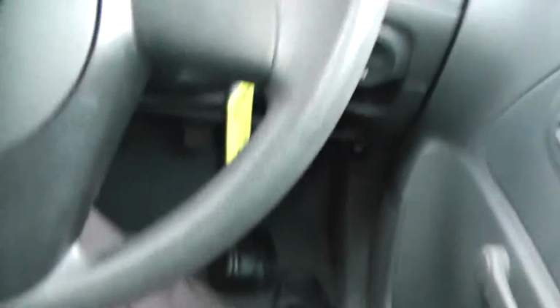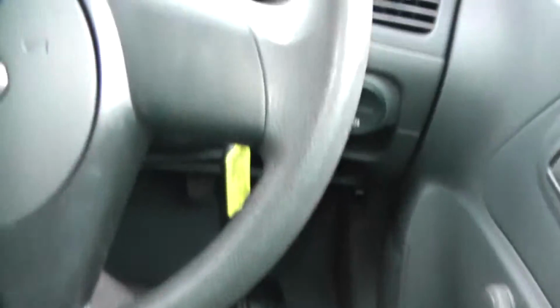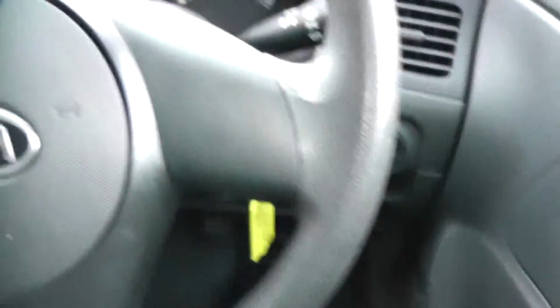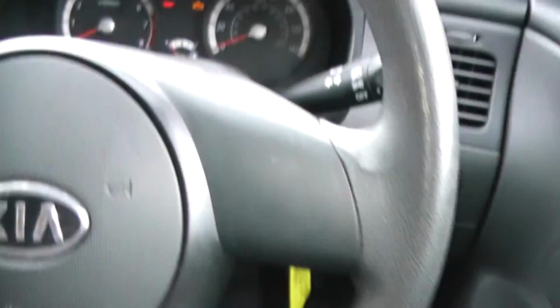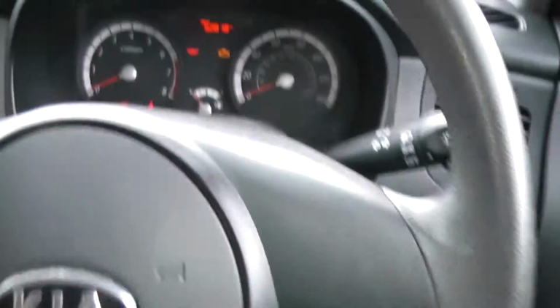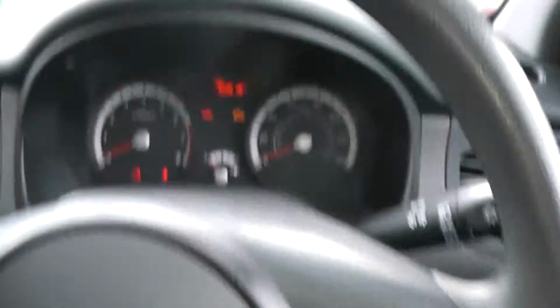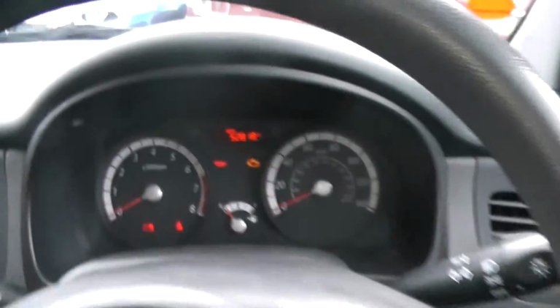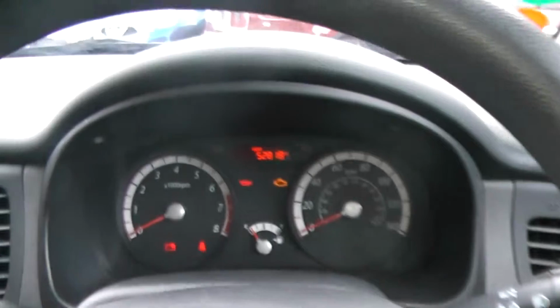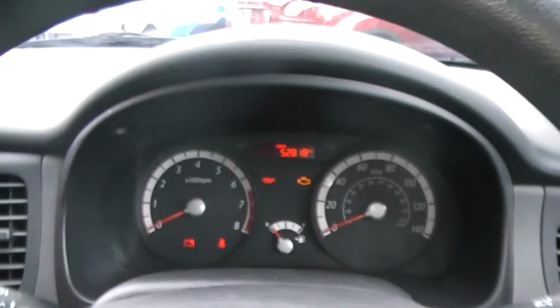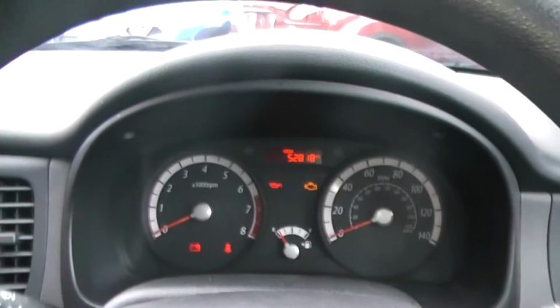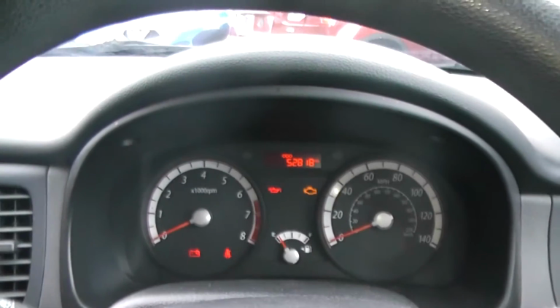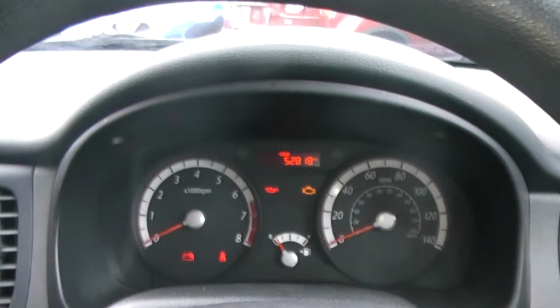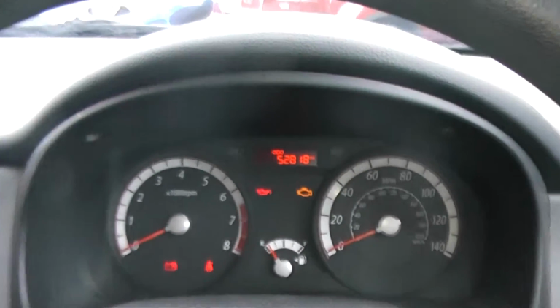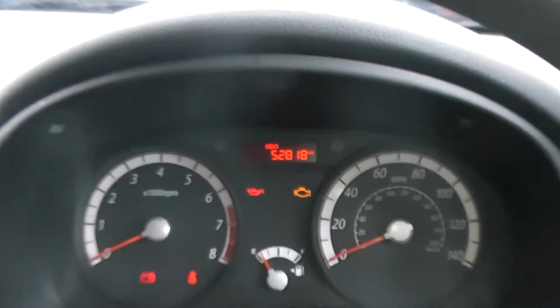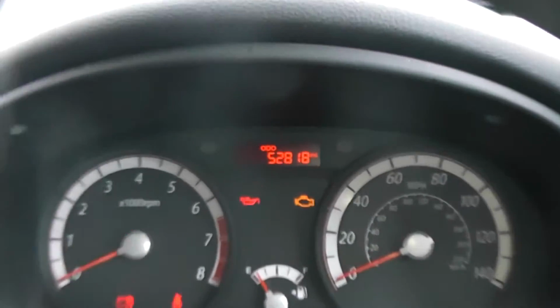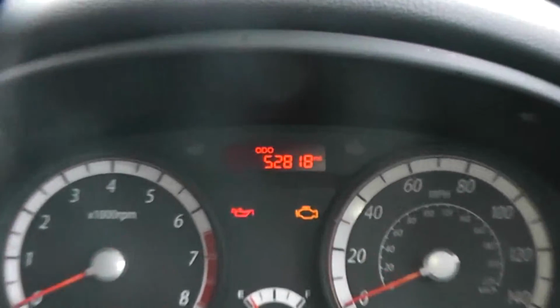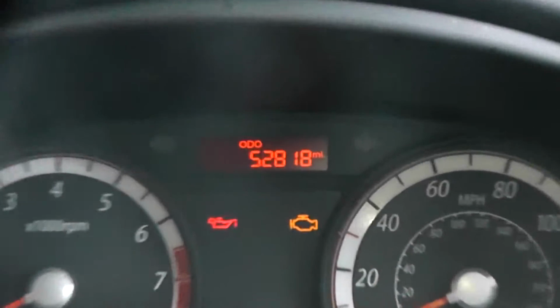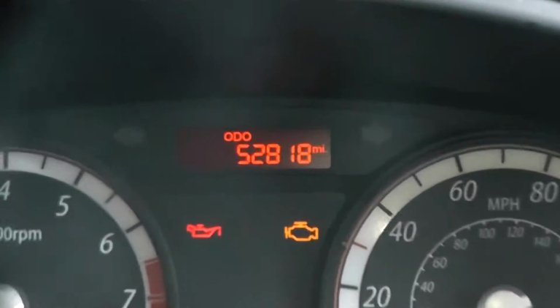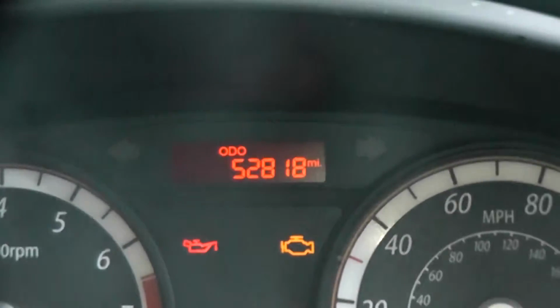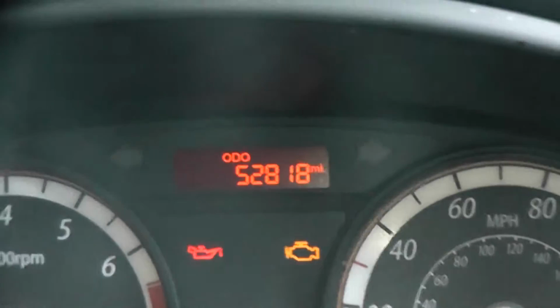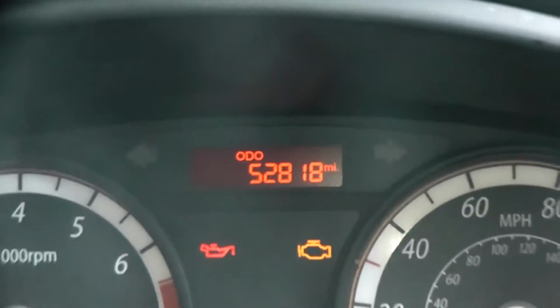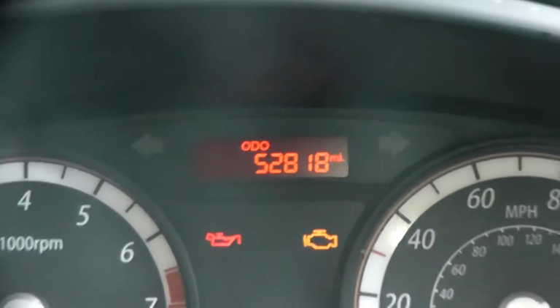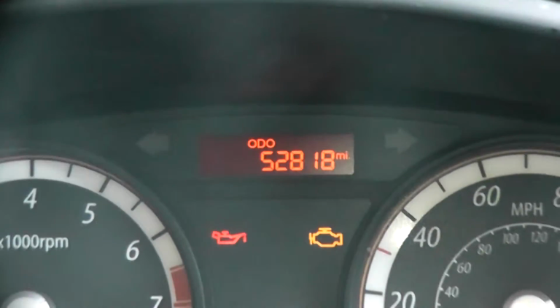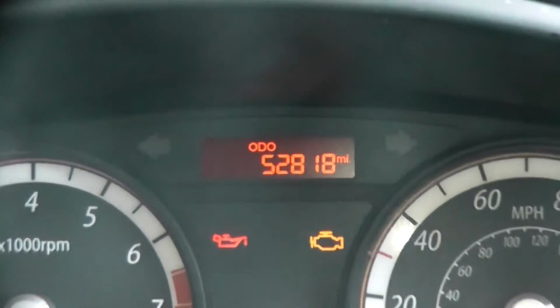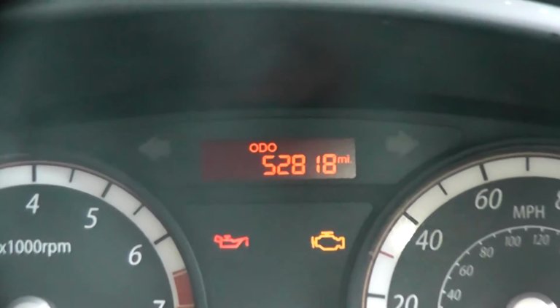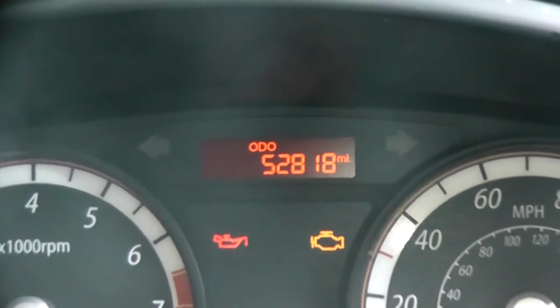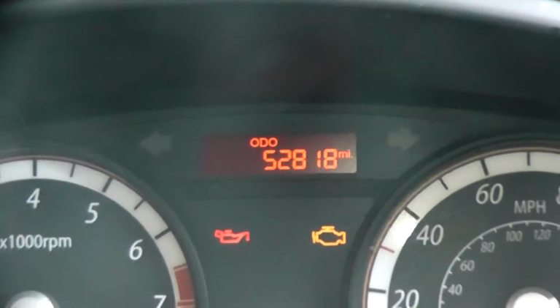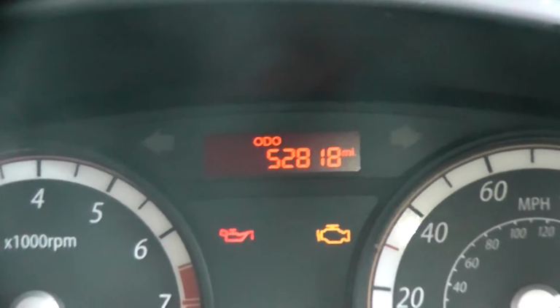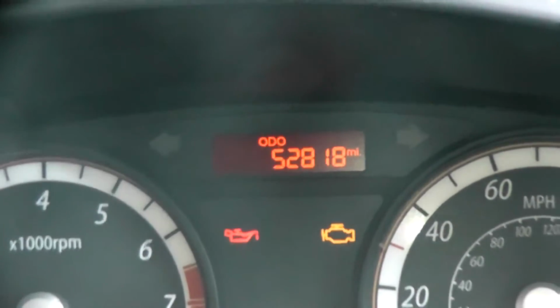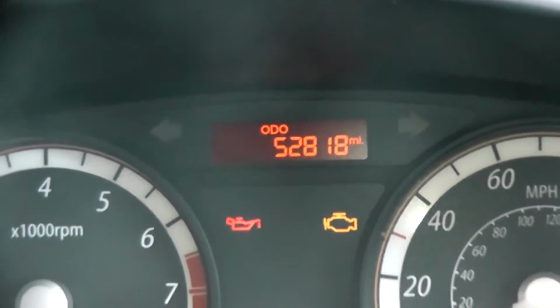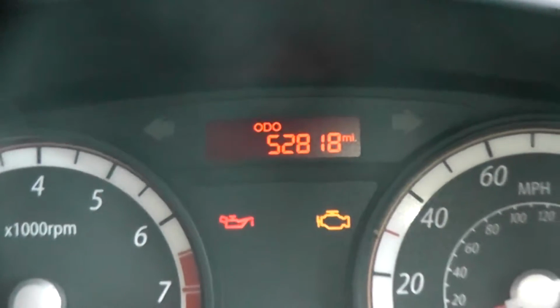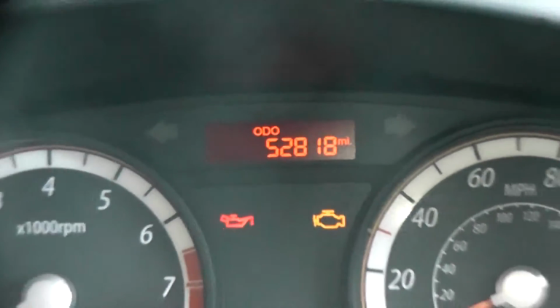The mileage of this car at the moment is 52,813.